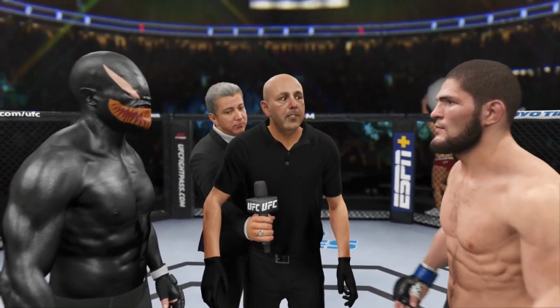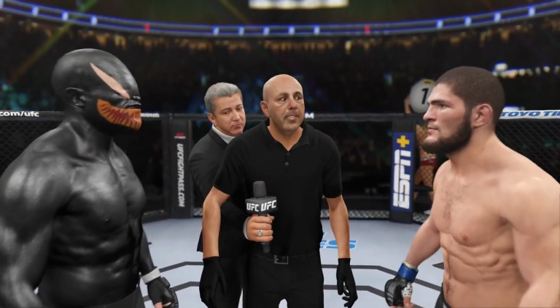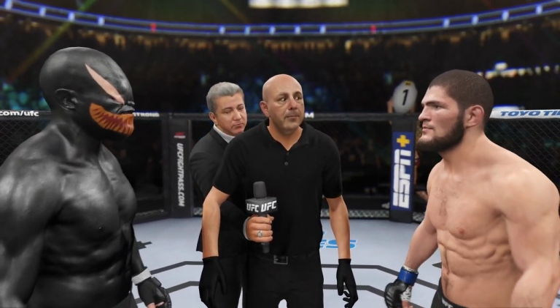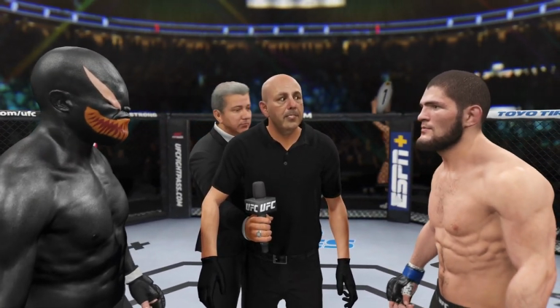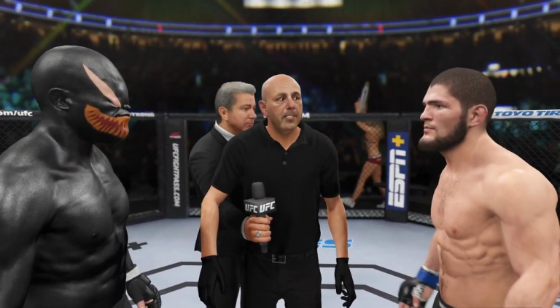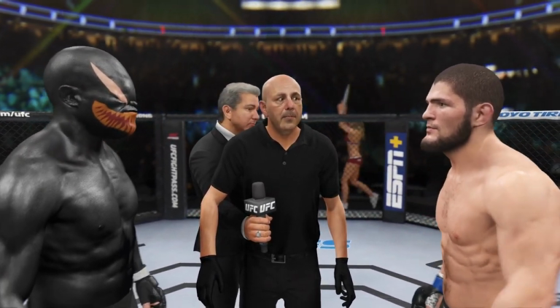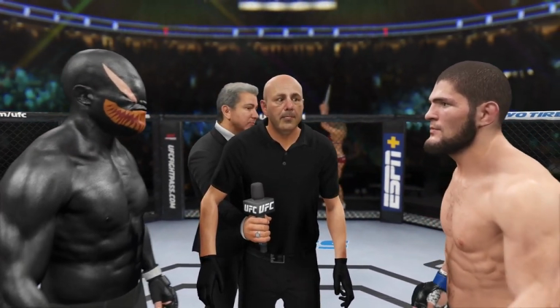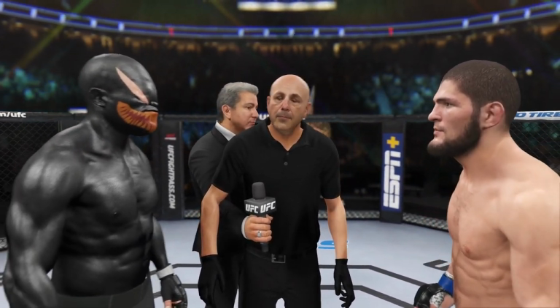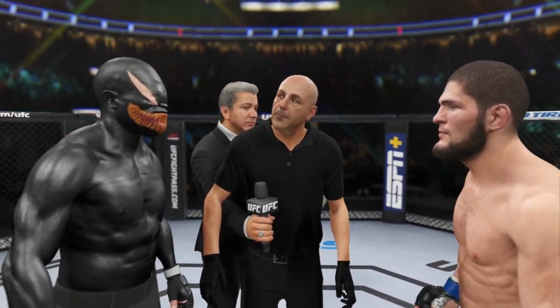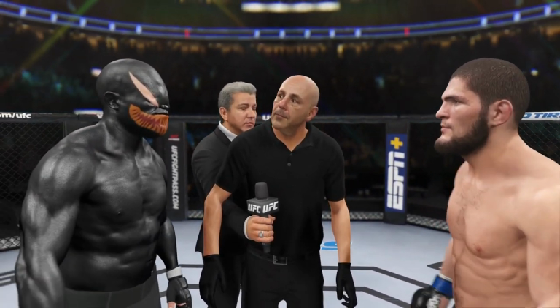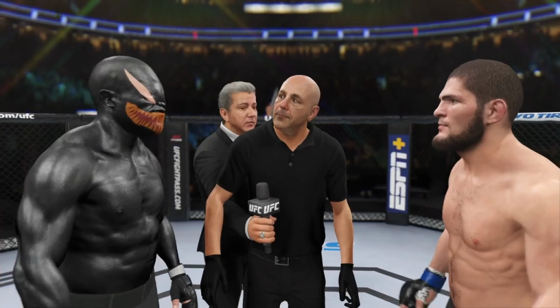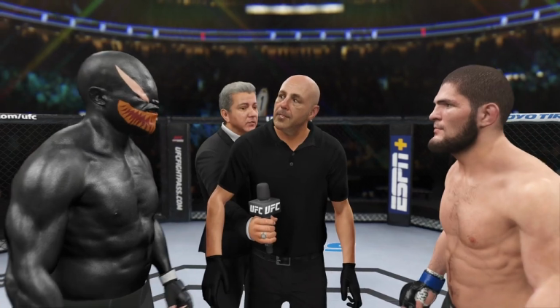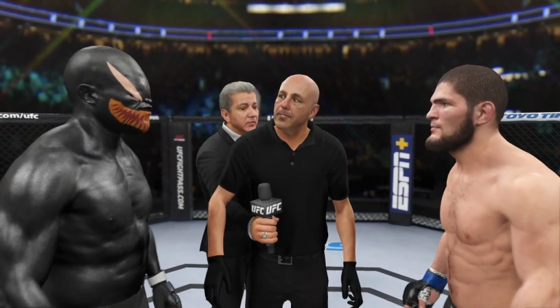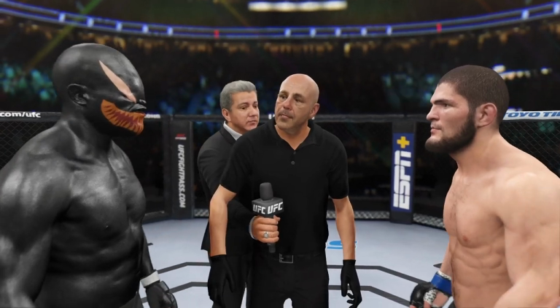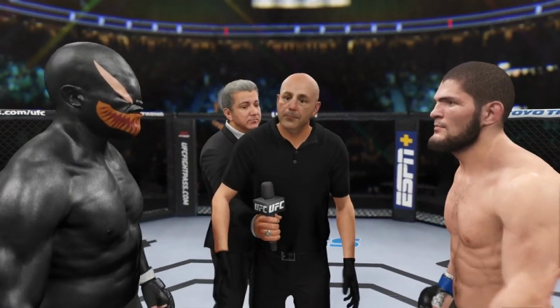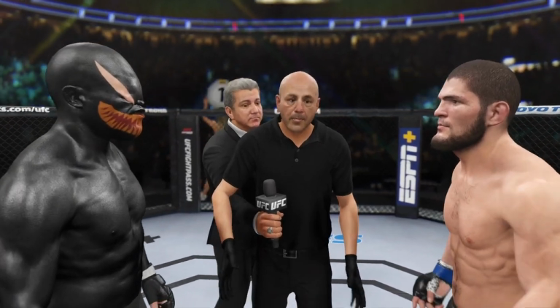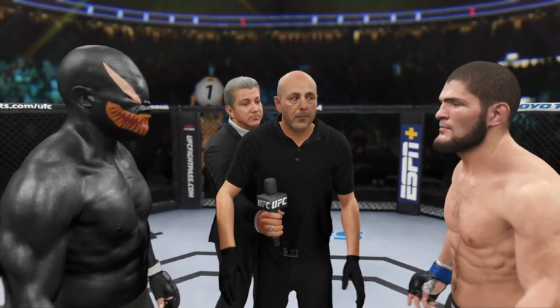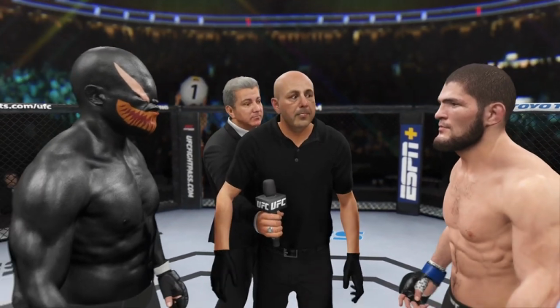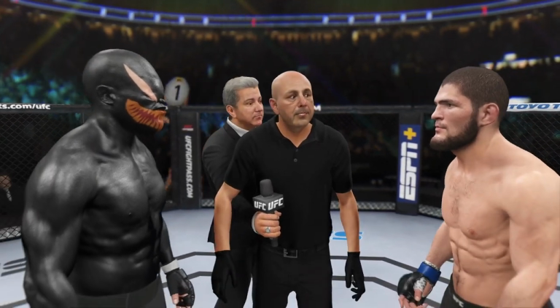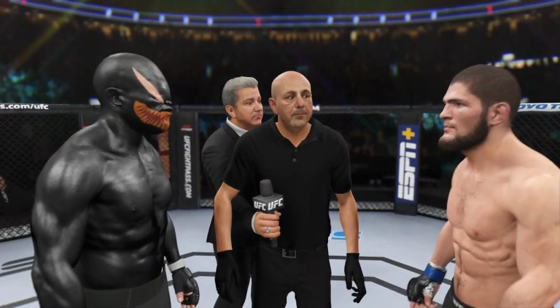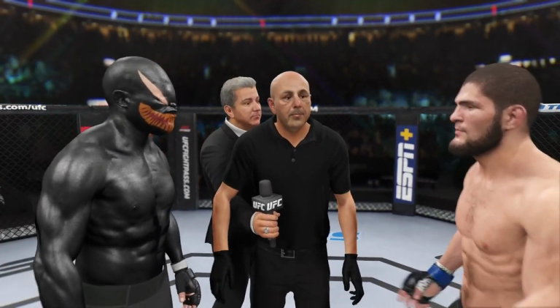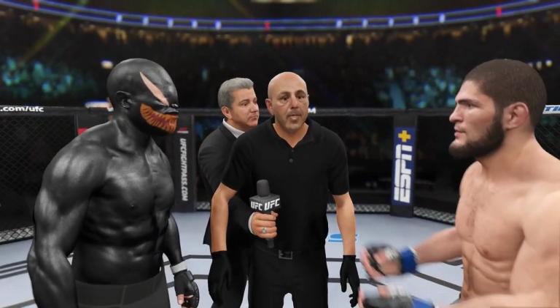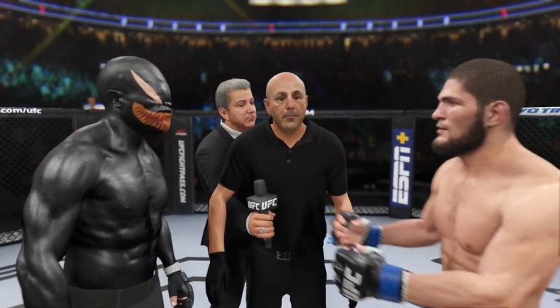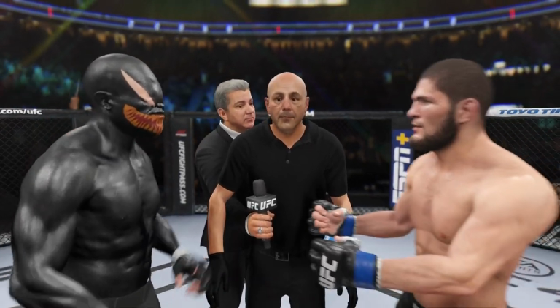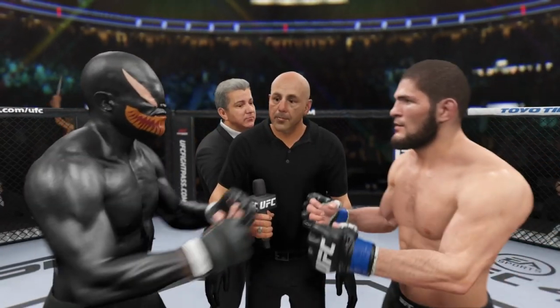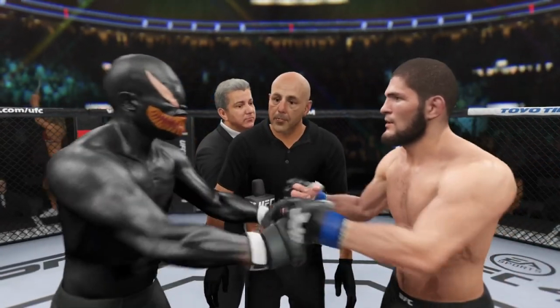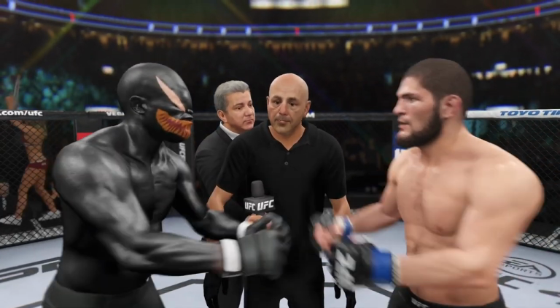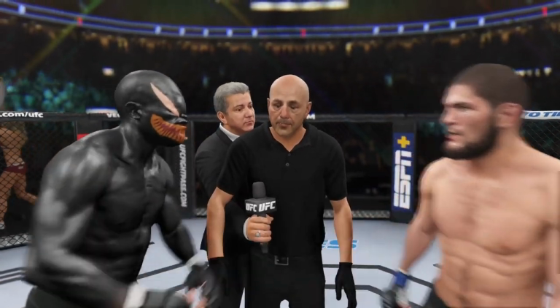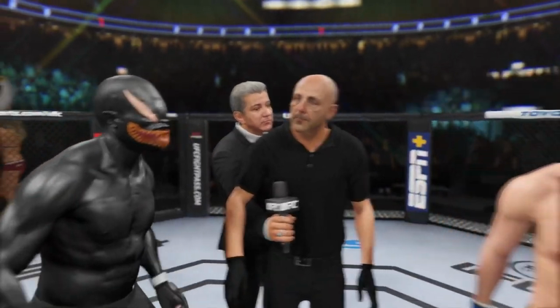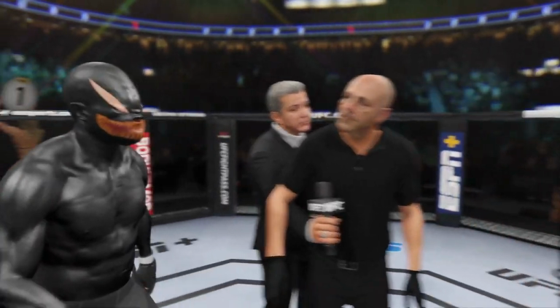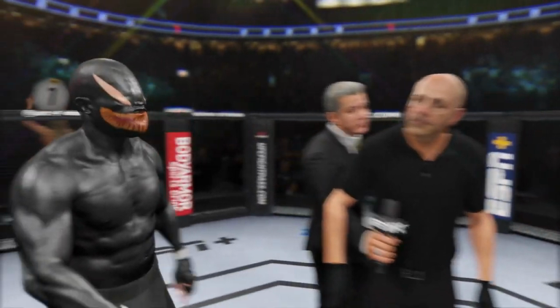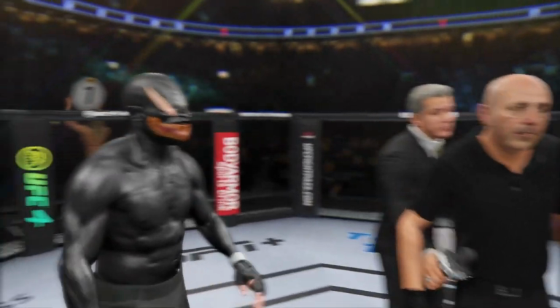Protect yourself at all times, obeying my command at all times. If you want to touch gloves, do it now, go back to your corner. The fighters touch gloves.